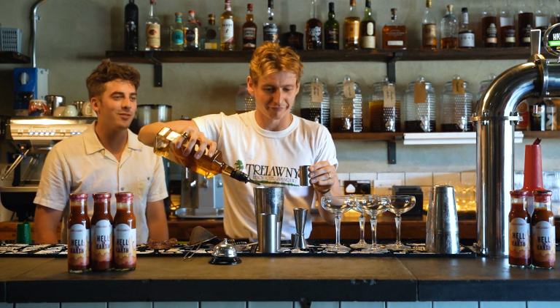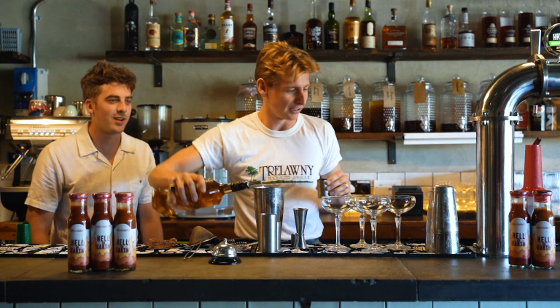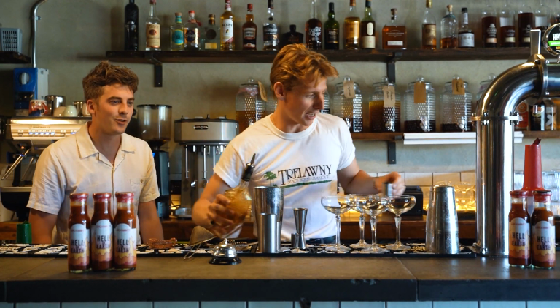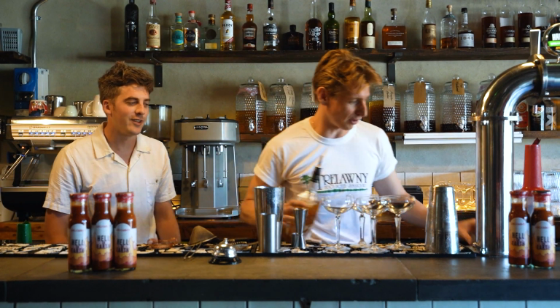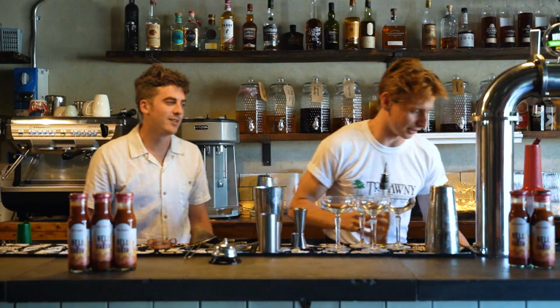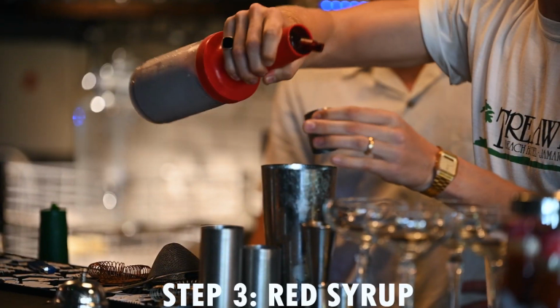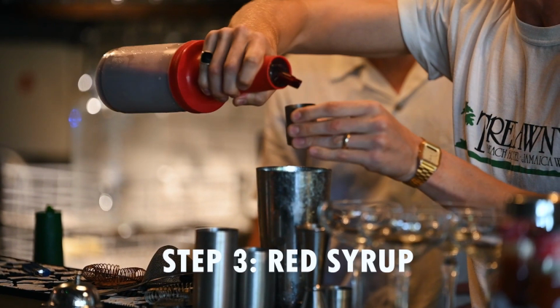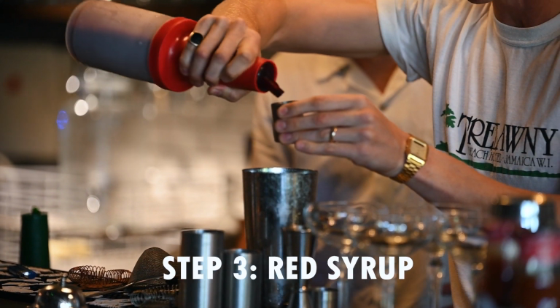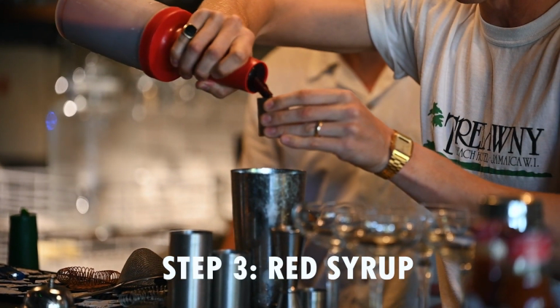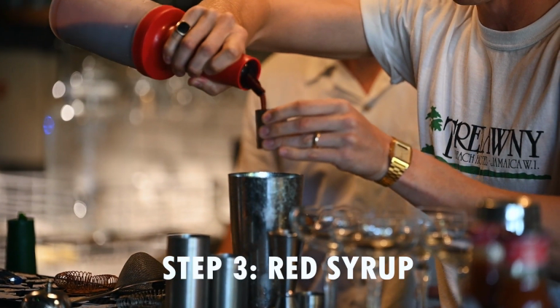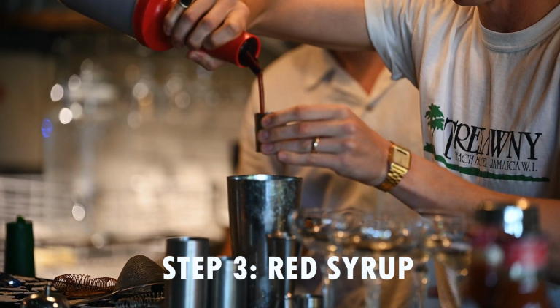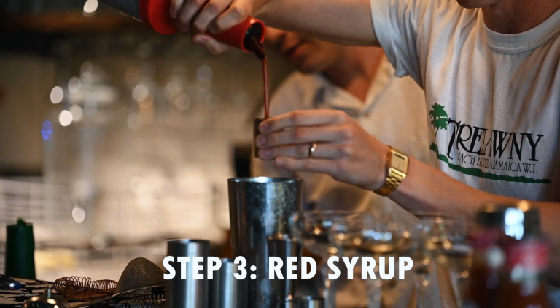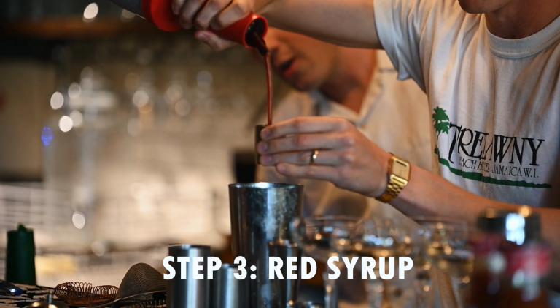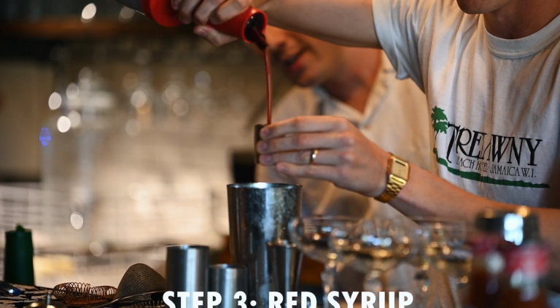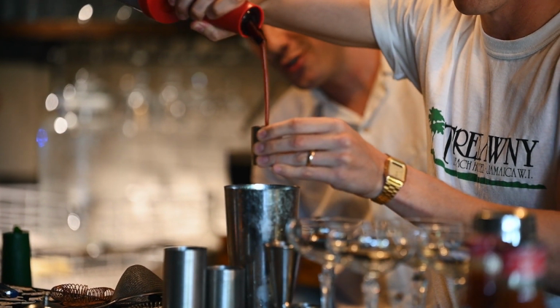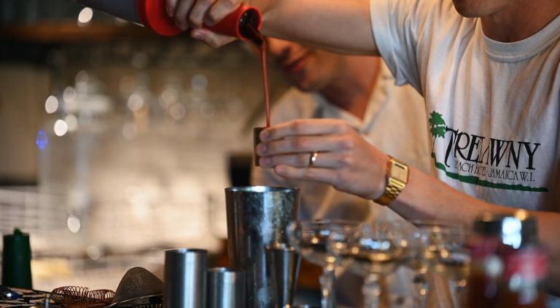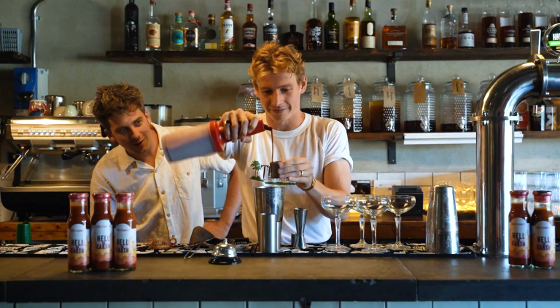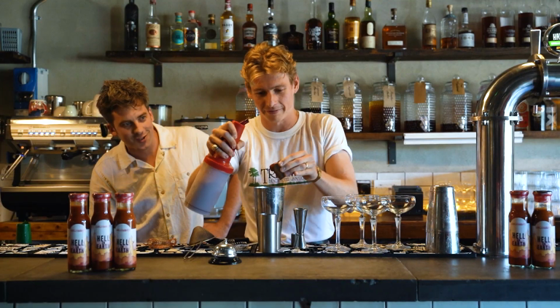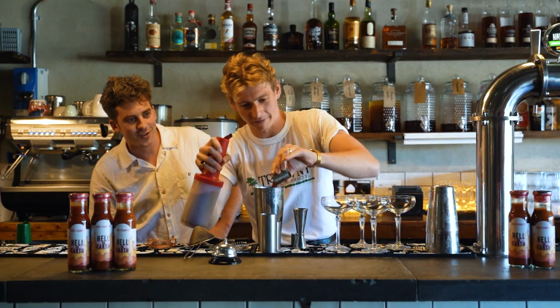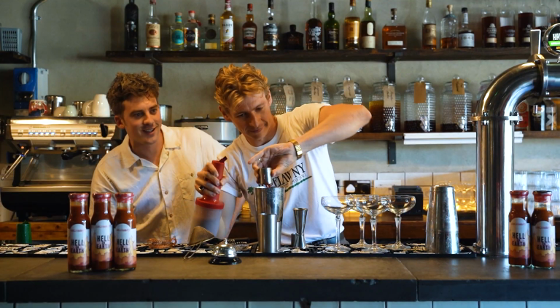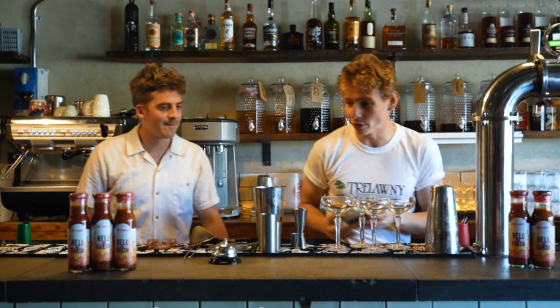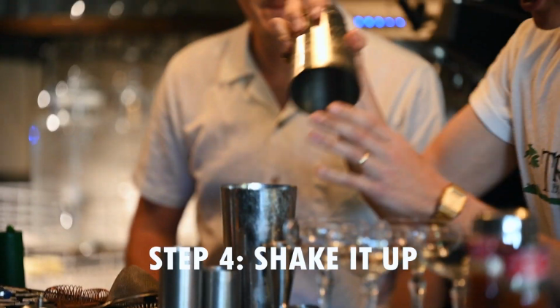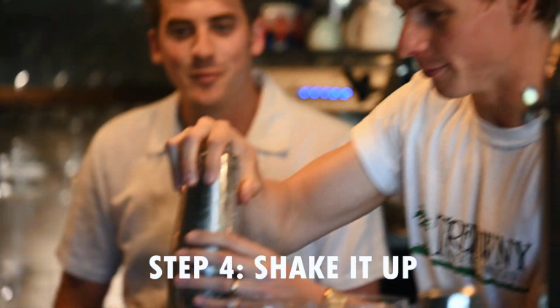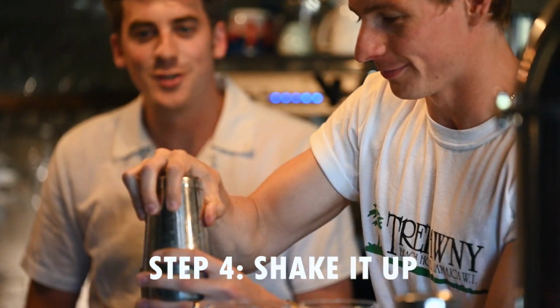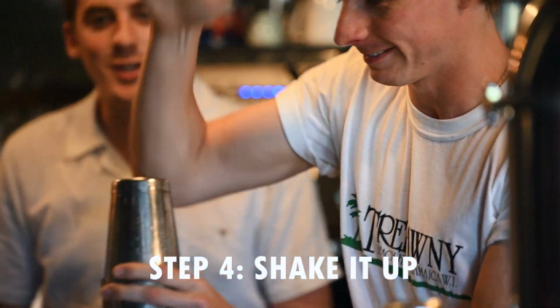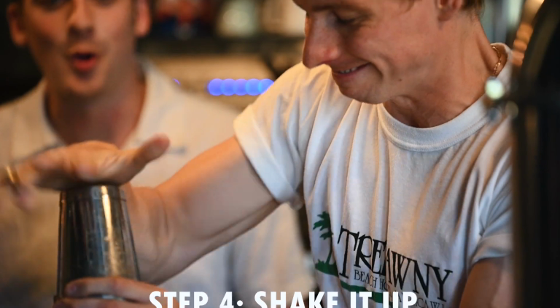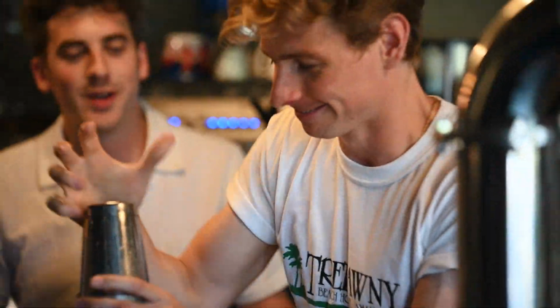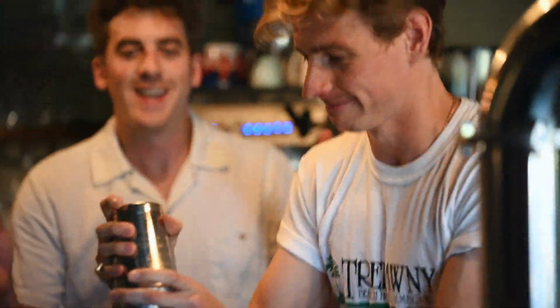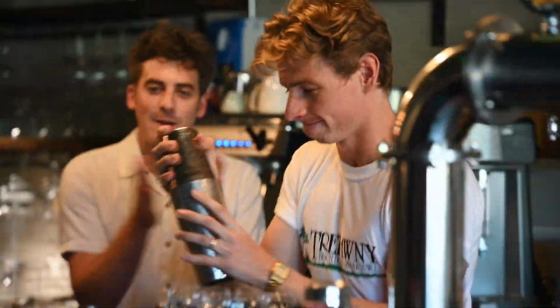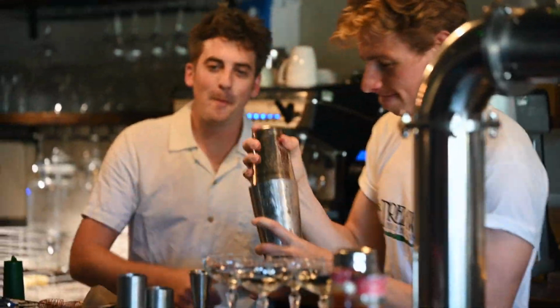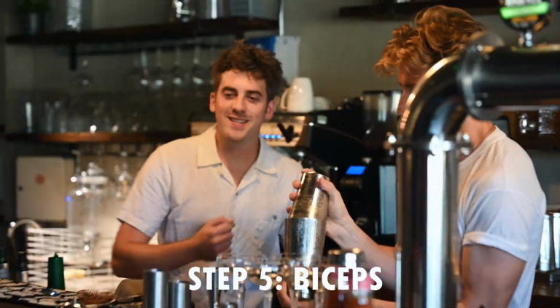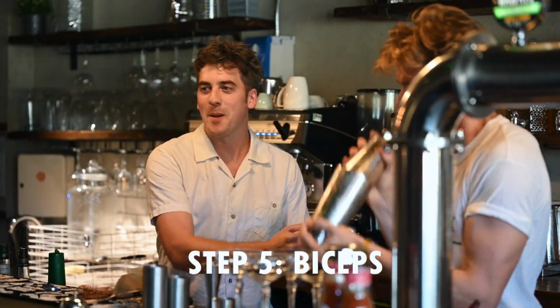Oh look at that. Red serum, really pure, going in strong — that looks disgusting. Shake it off, shake it off. Biceps.